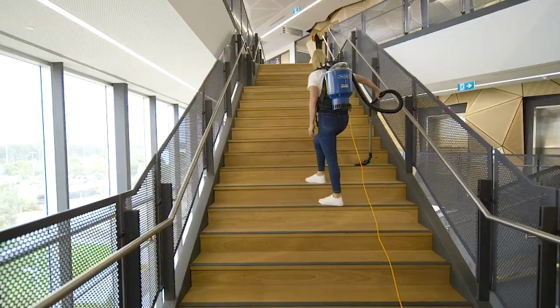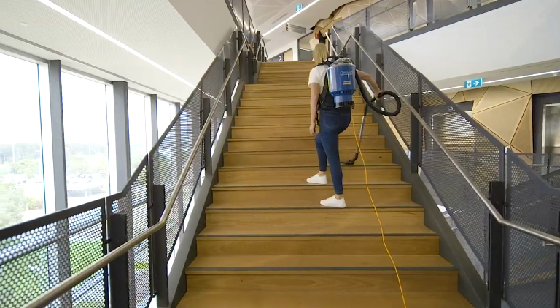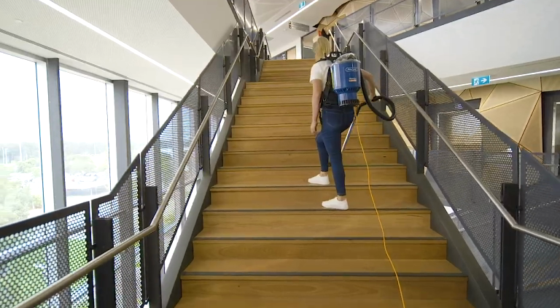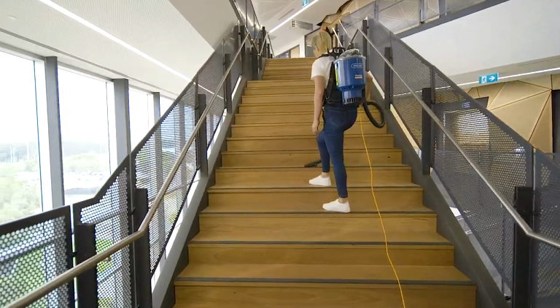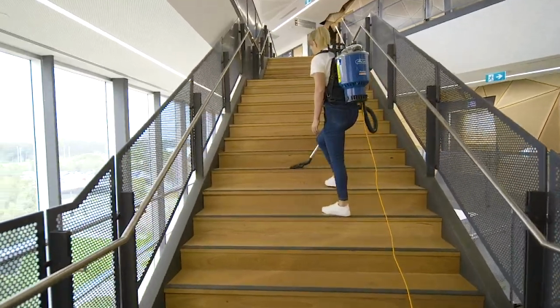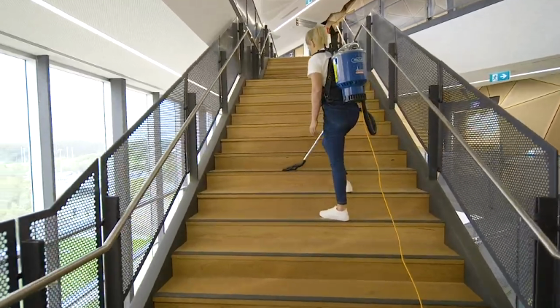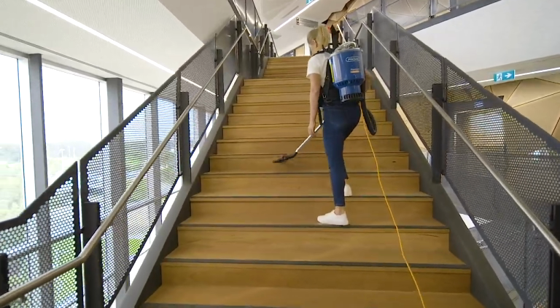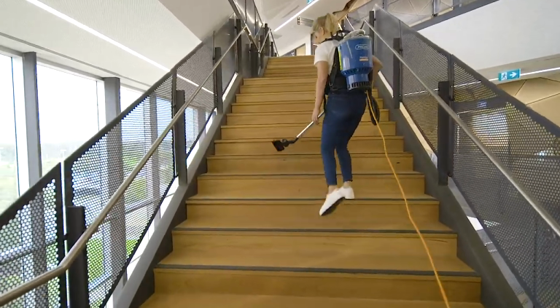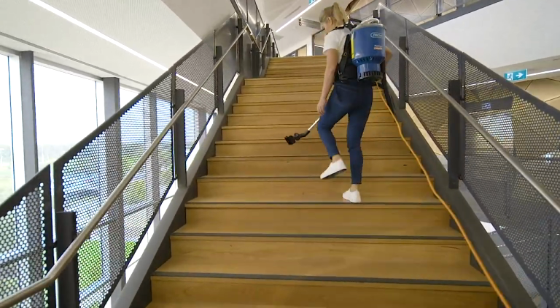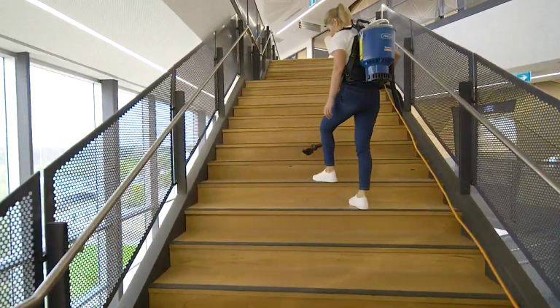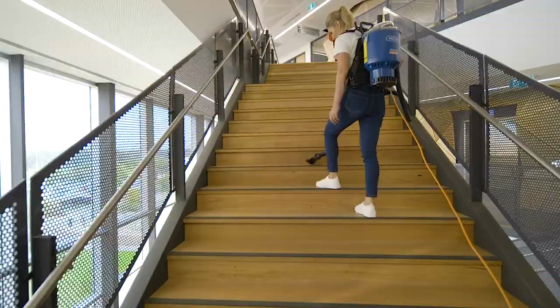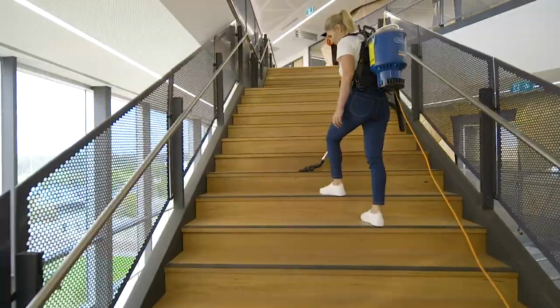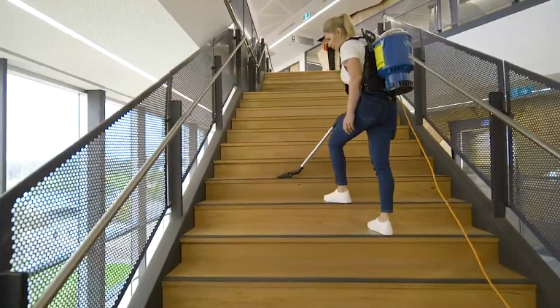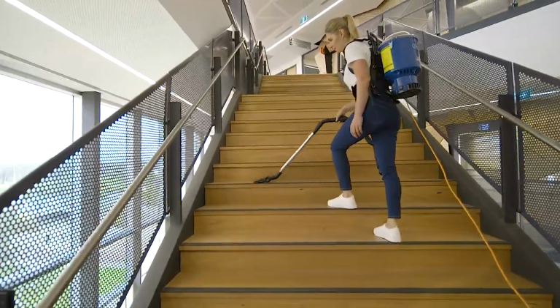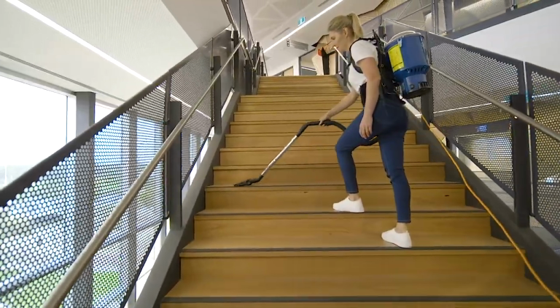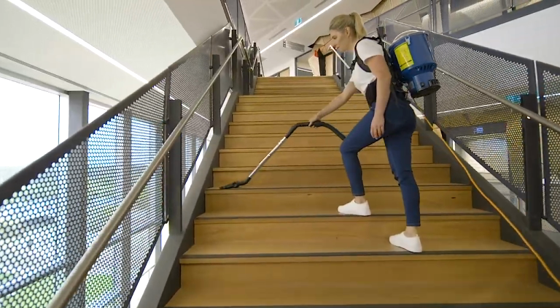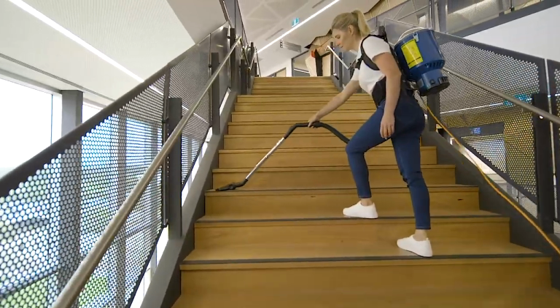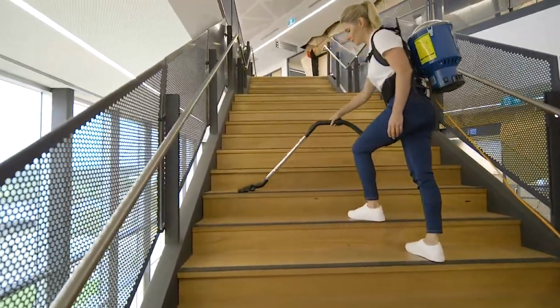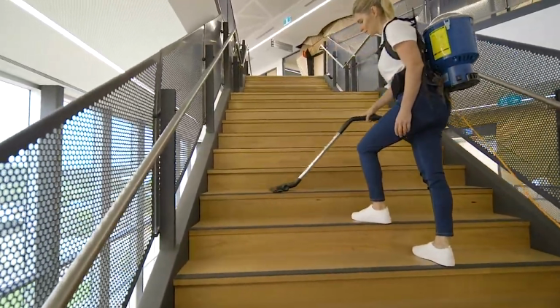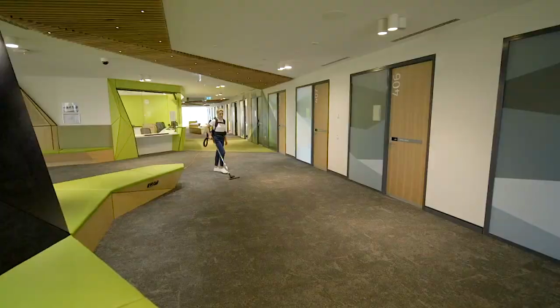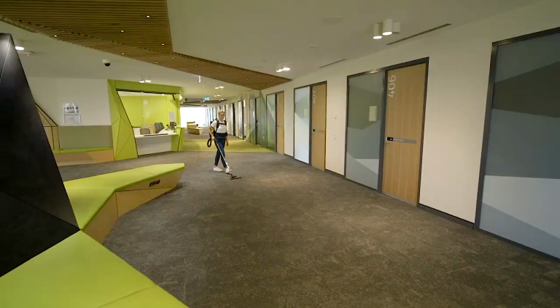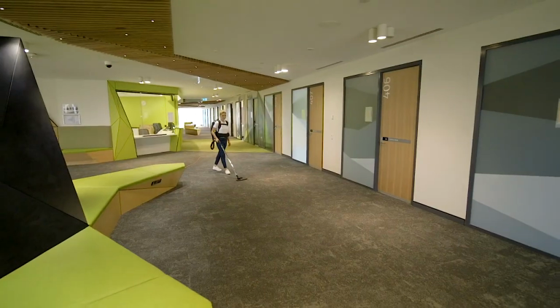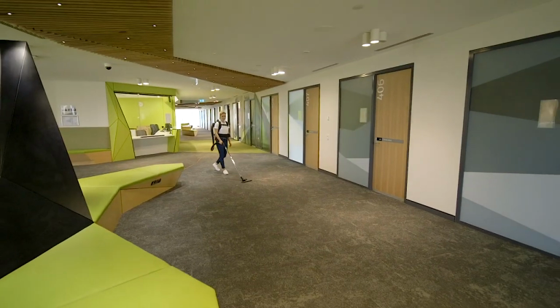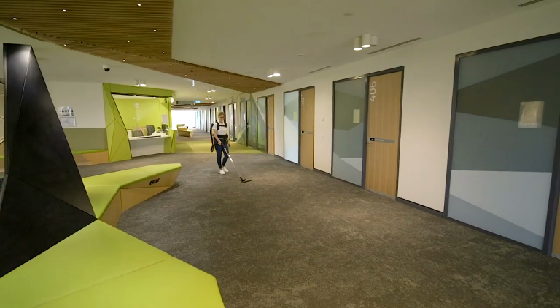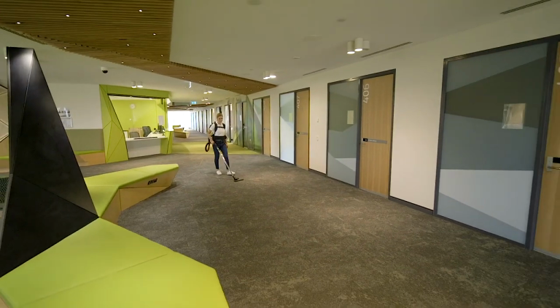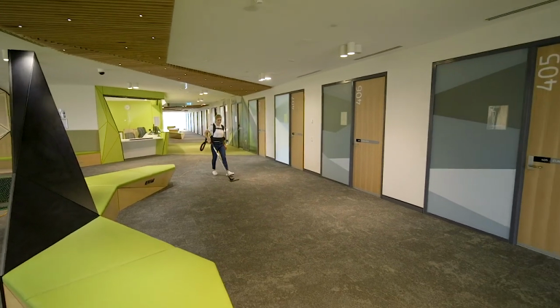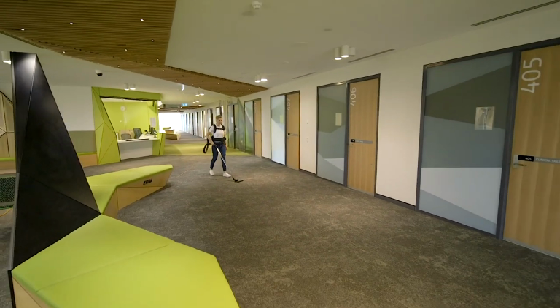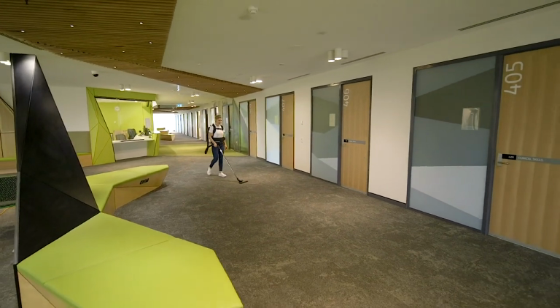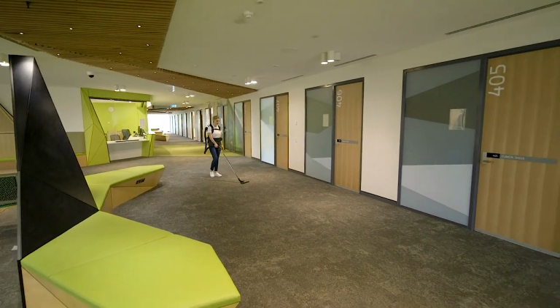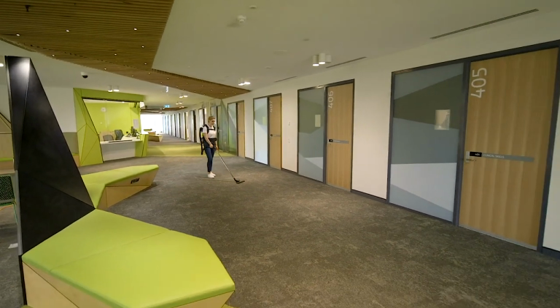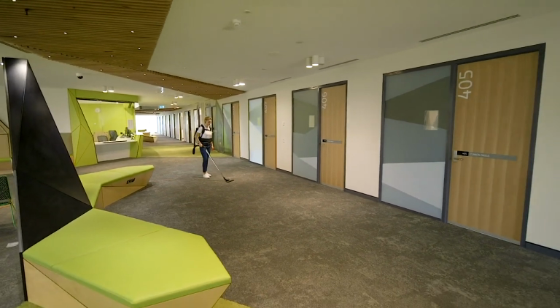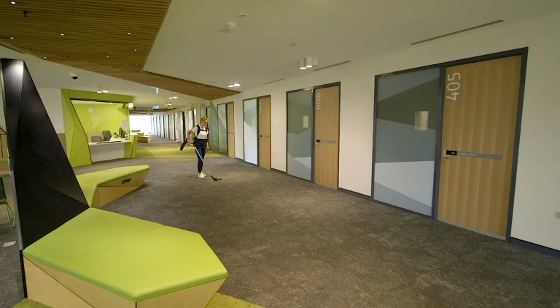Recognized by the Worldwide Cleaning Association as the most efficient way to vacuum, backpack vacuums are the standout performers.